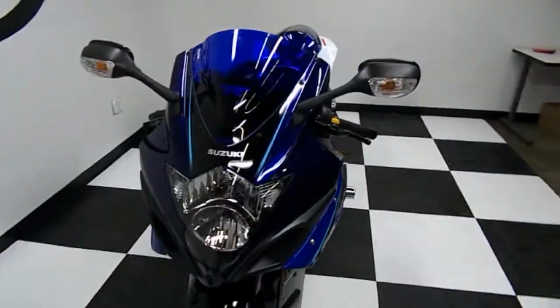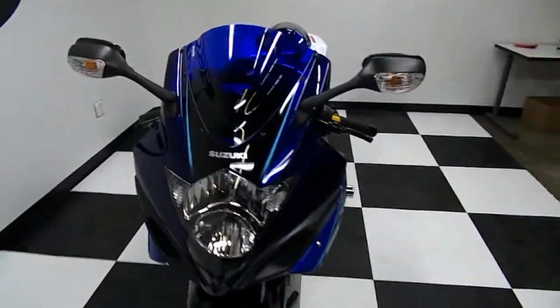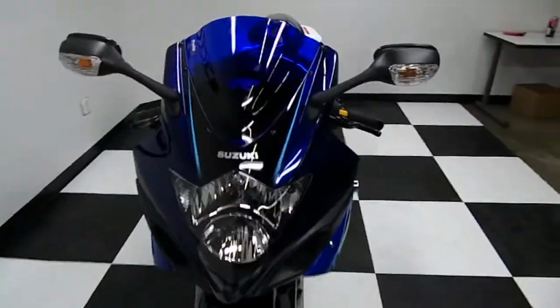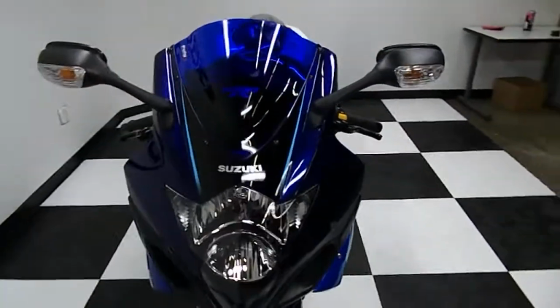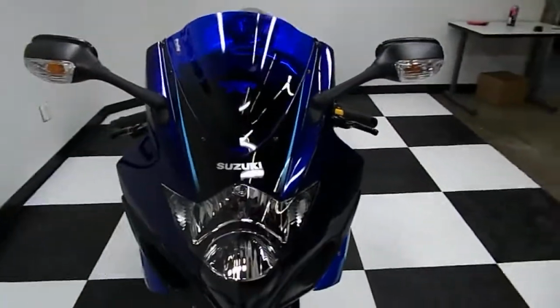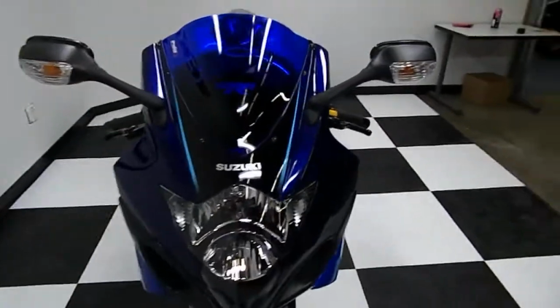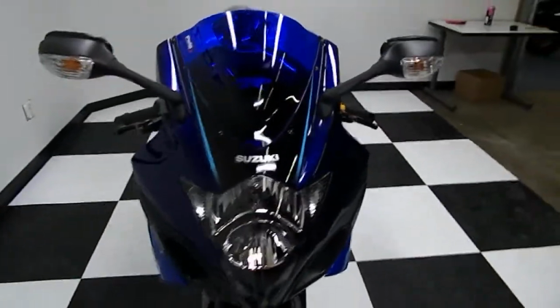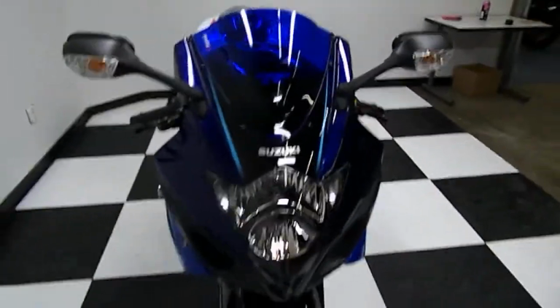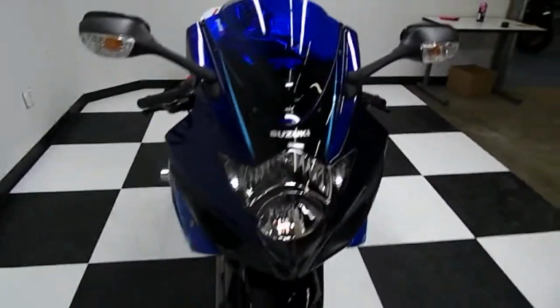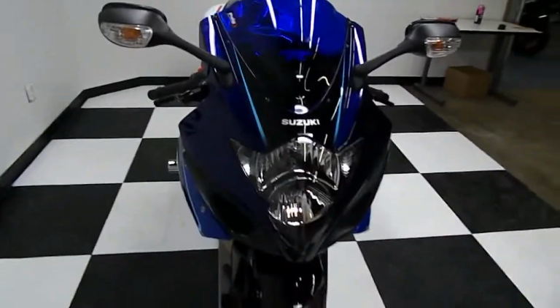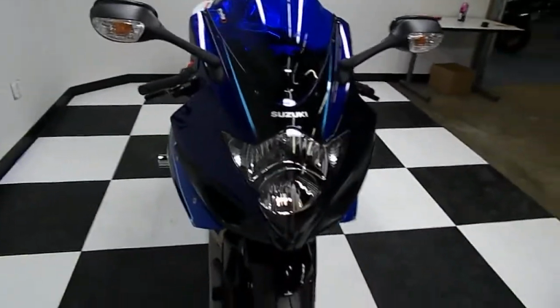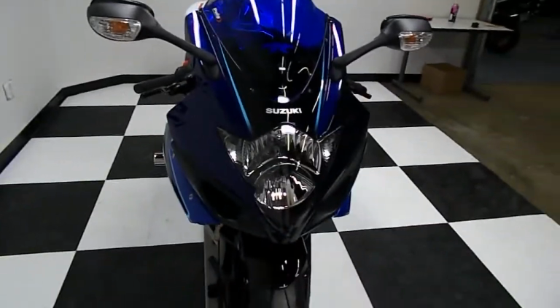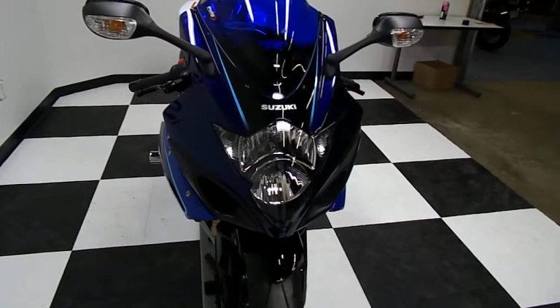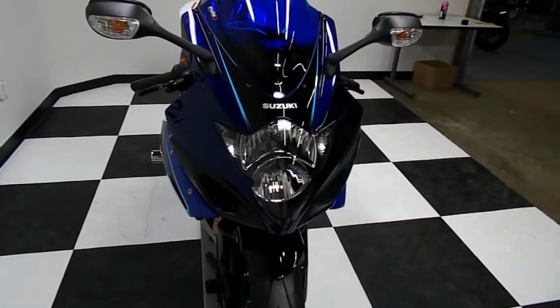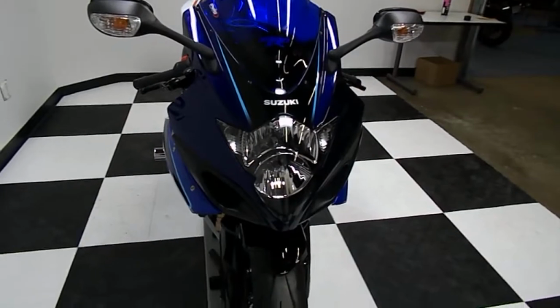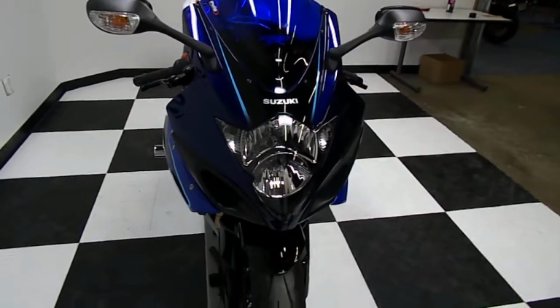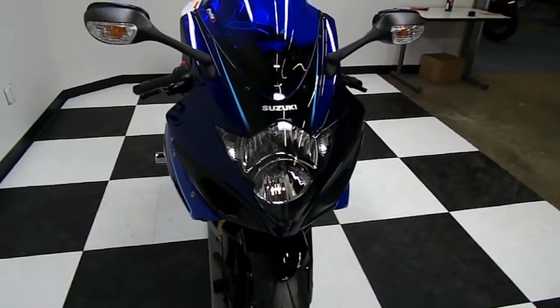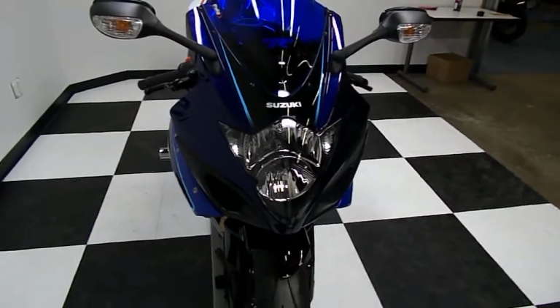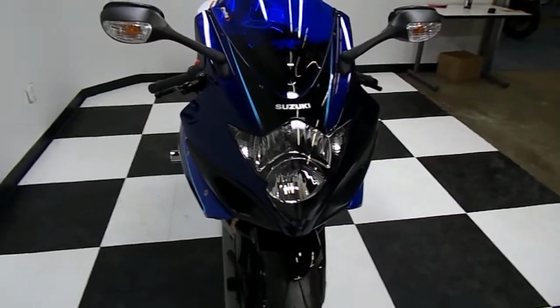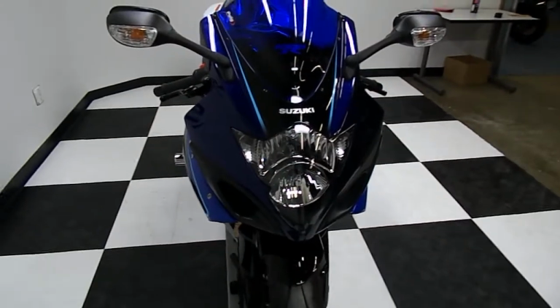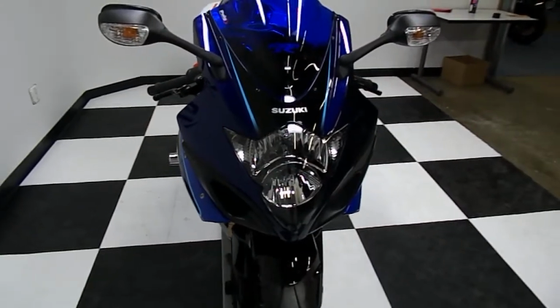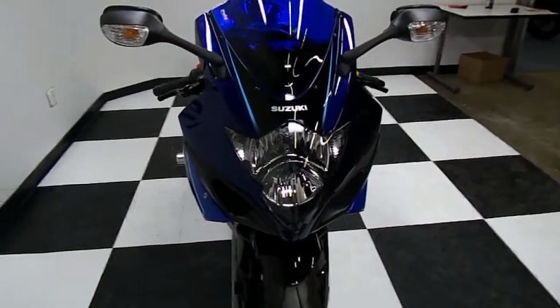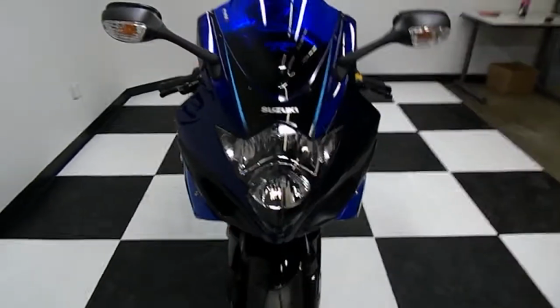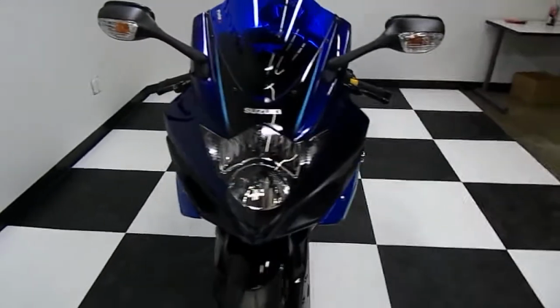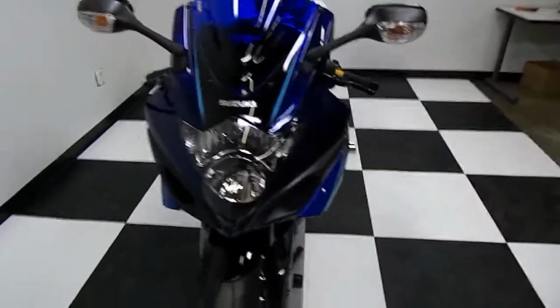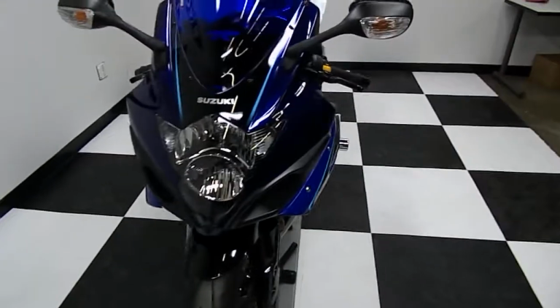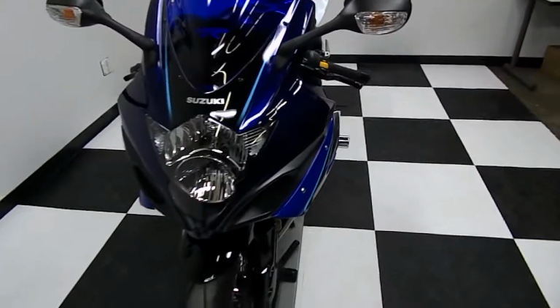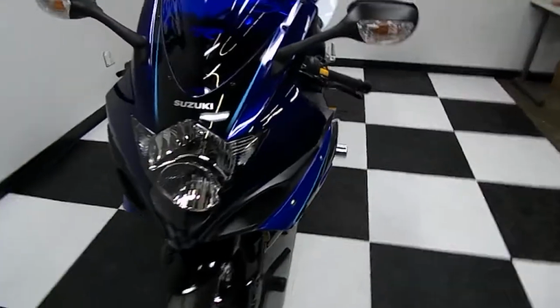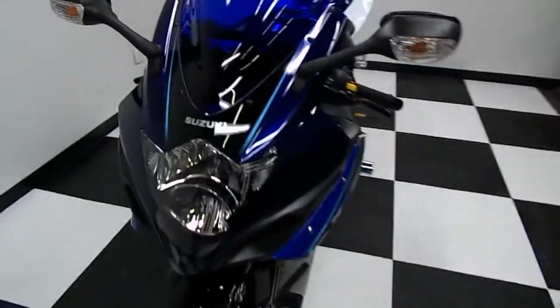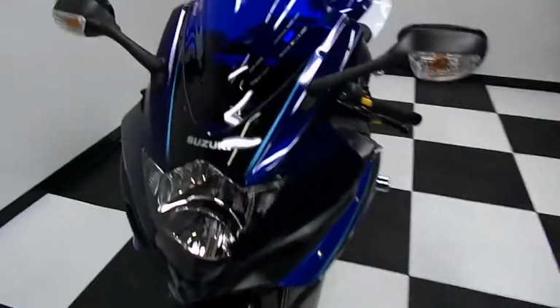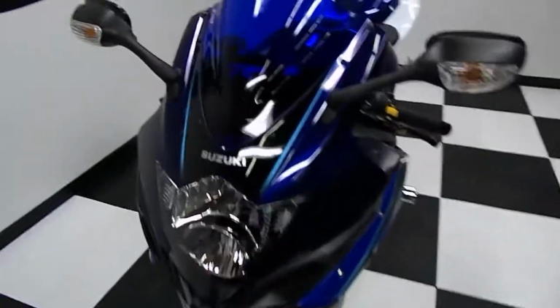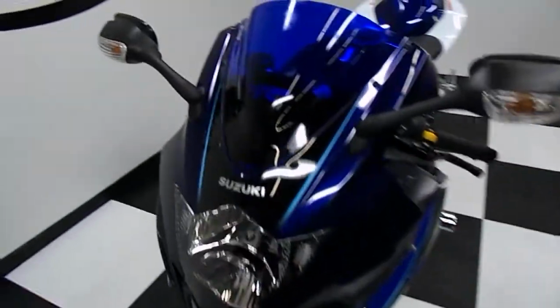This GSX-R1000 has just over 8,000 miles on it, particularly low miles for 2006.